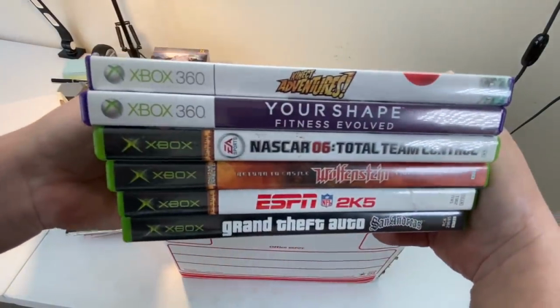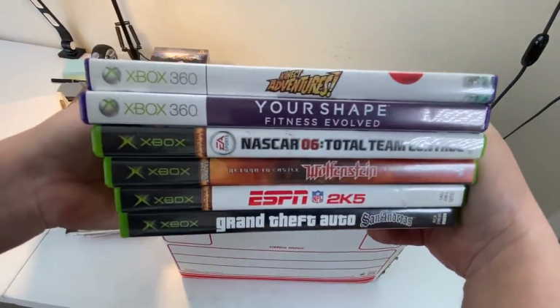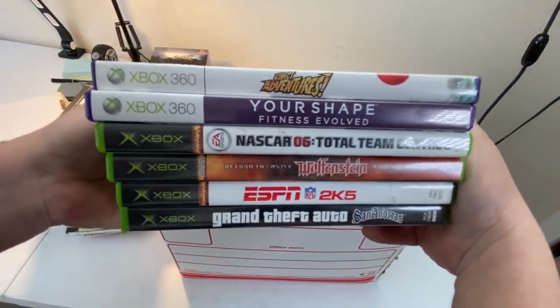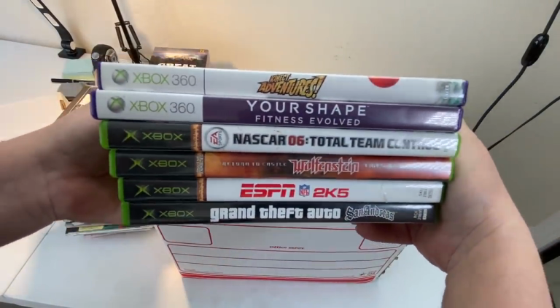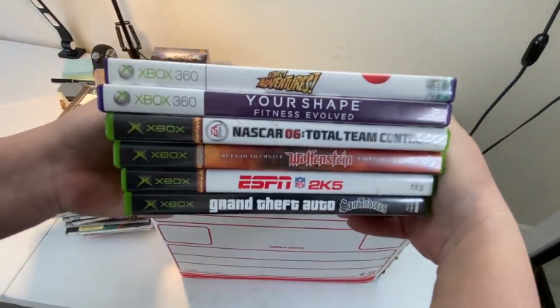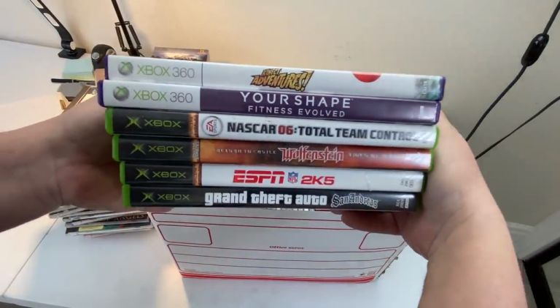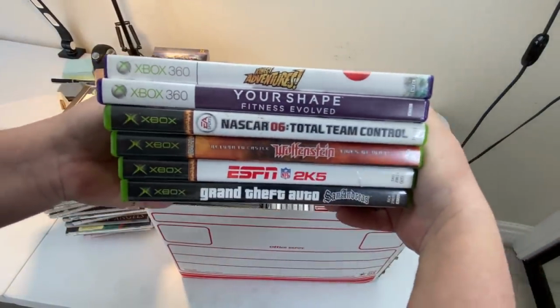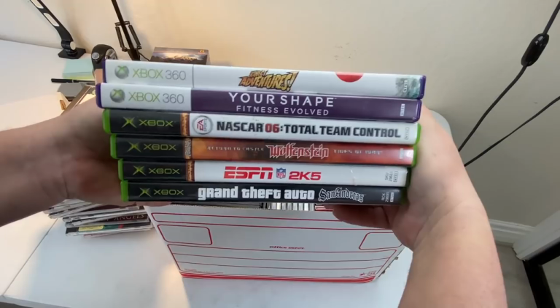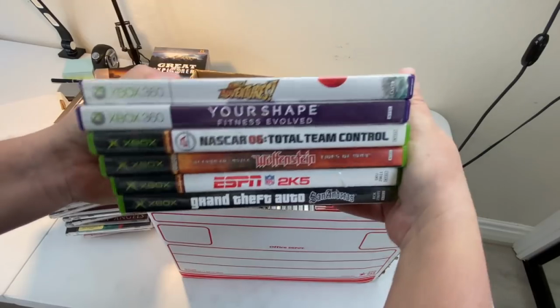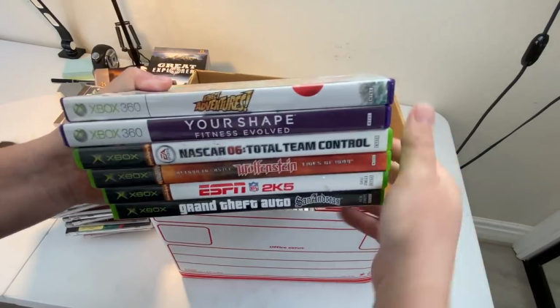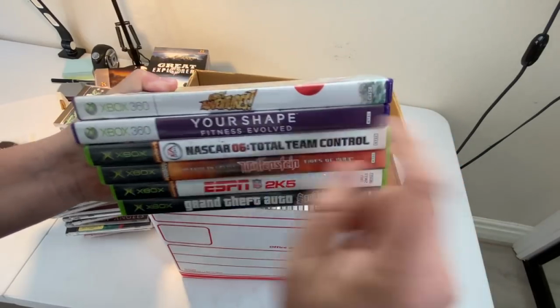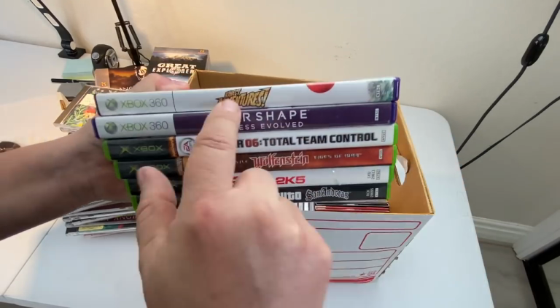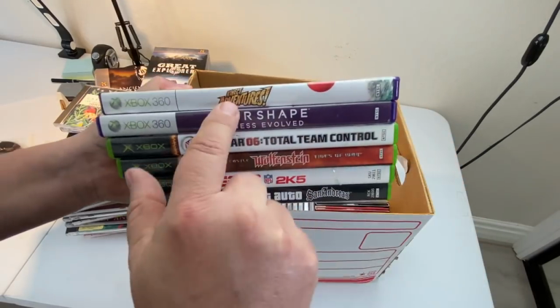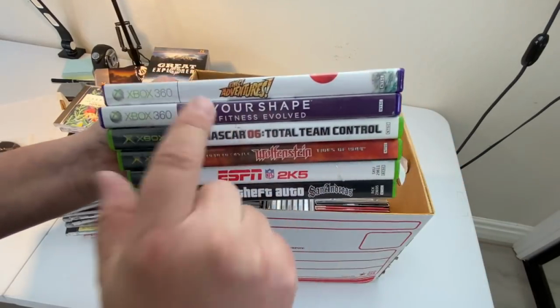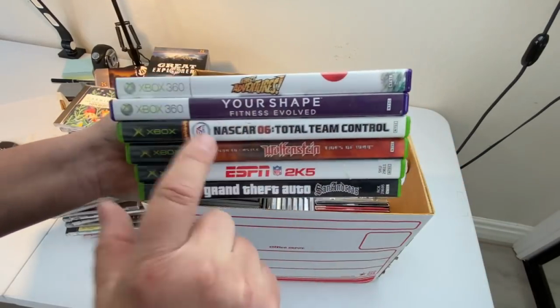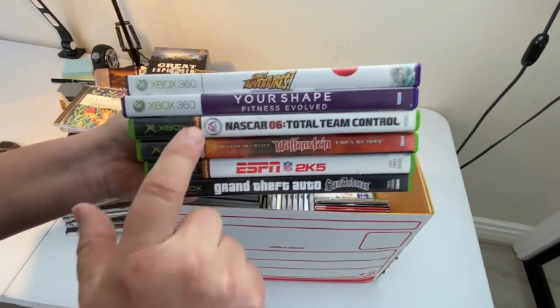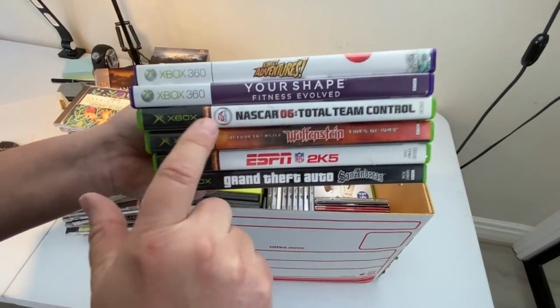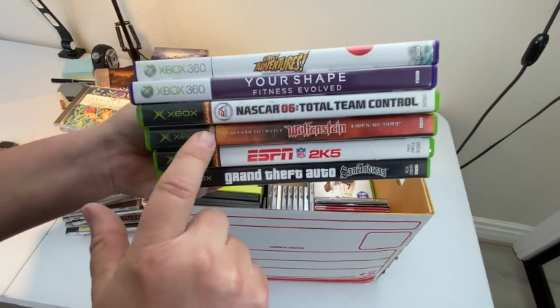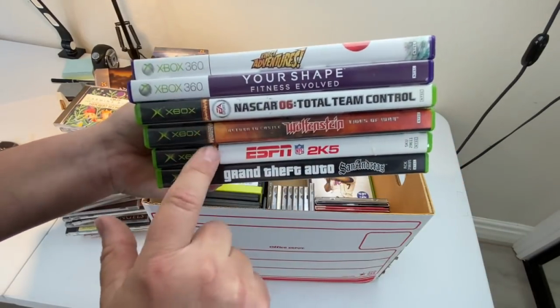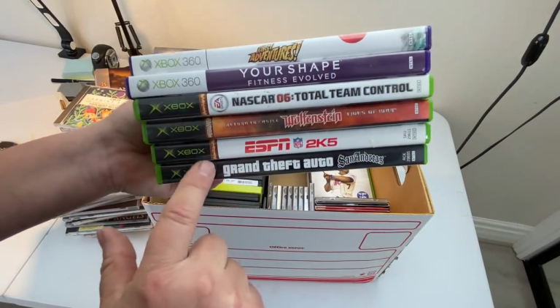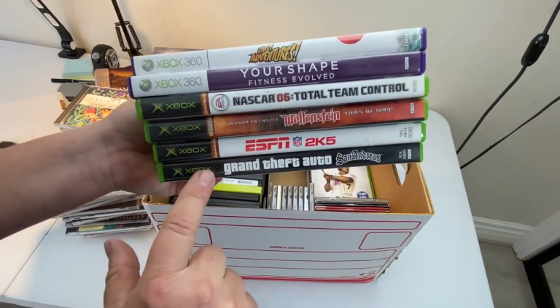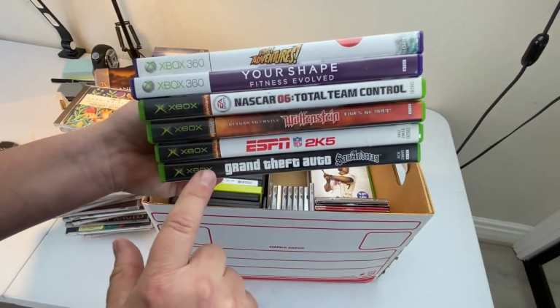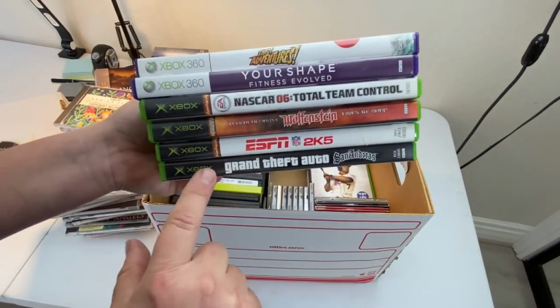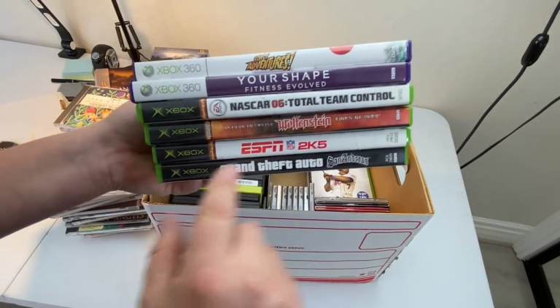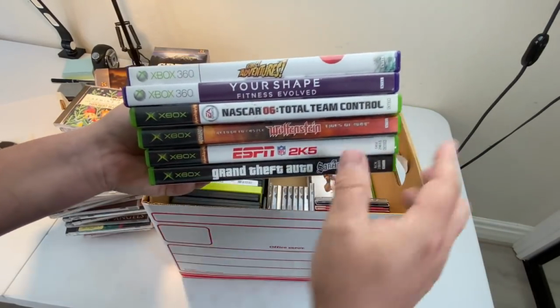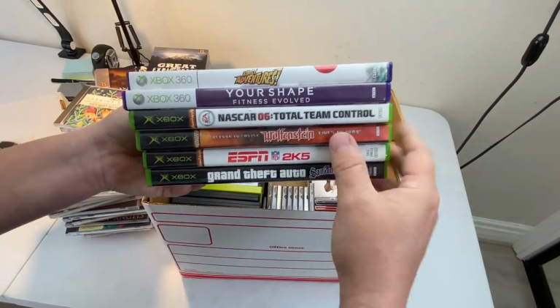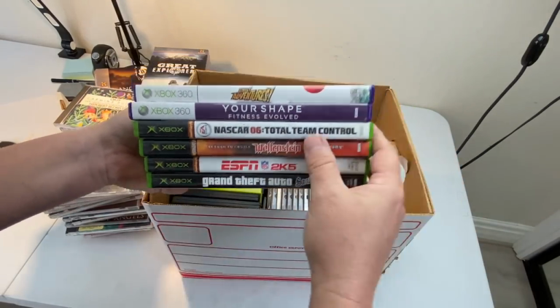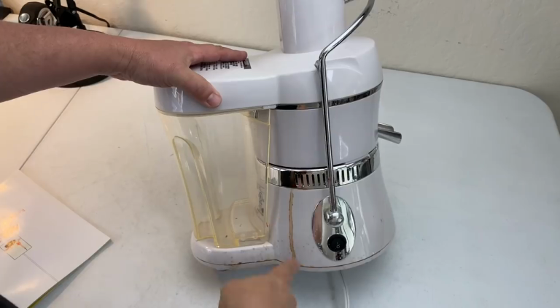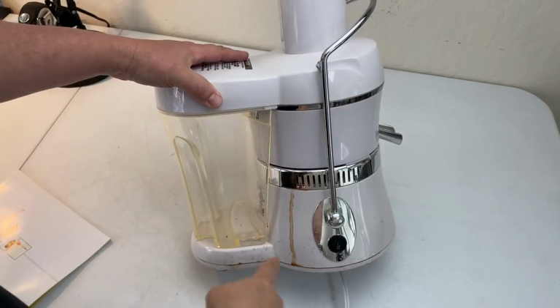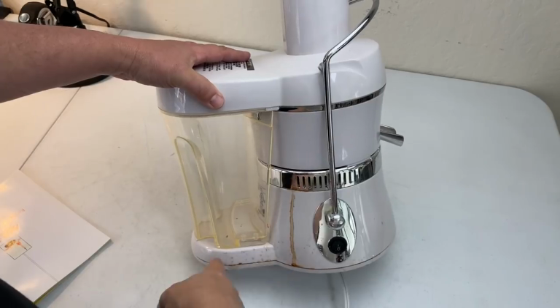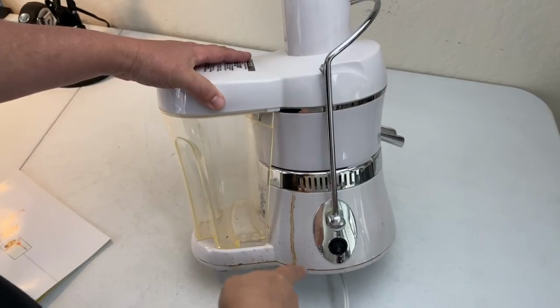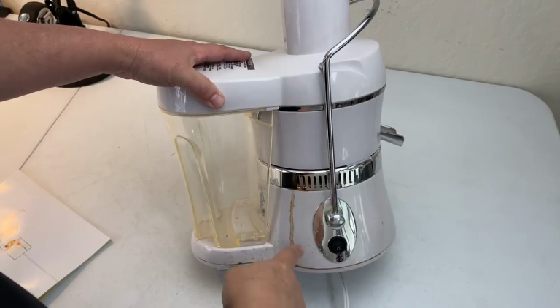Now we're talking. Here's some Xbox 360 and some original Xbox games. That's pretty gross.